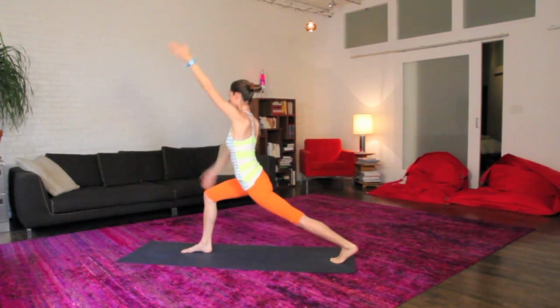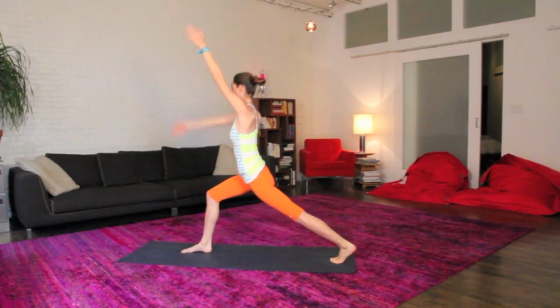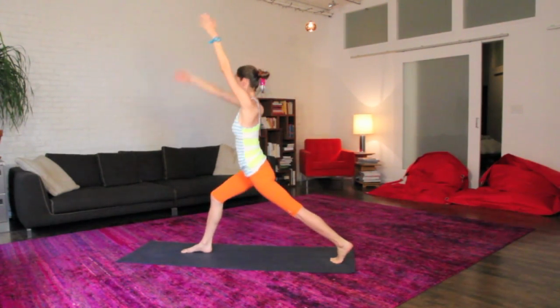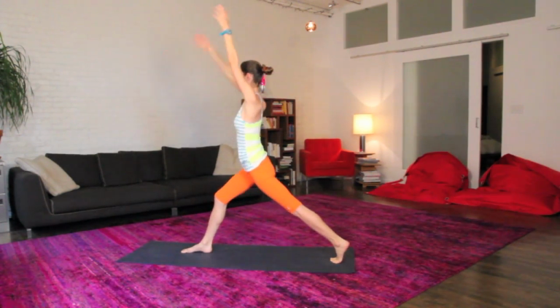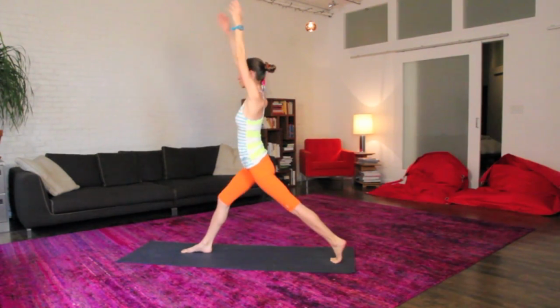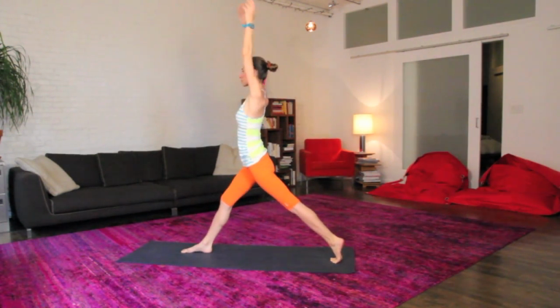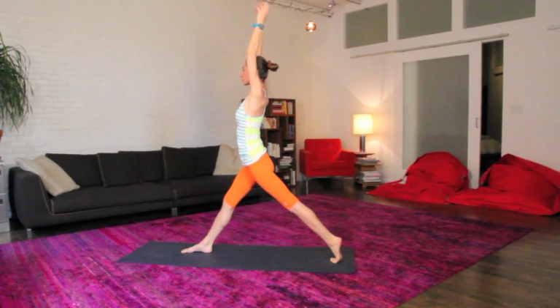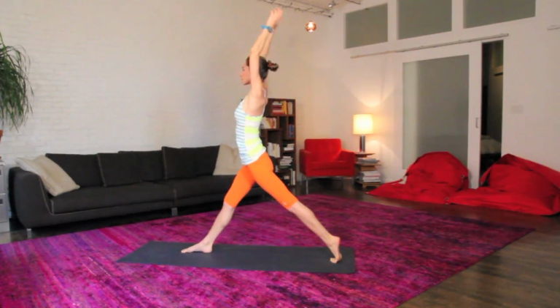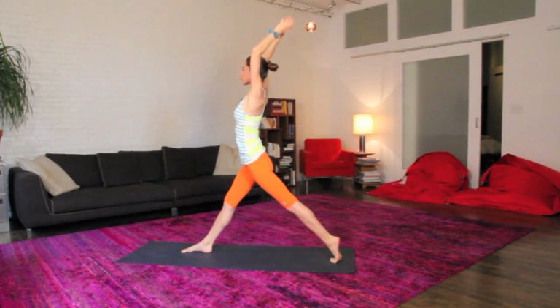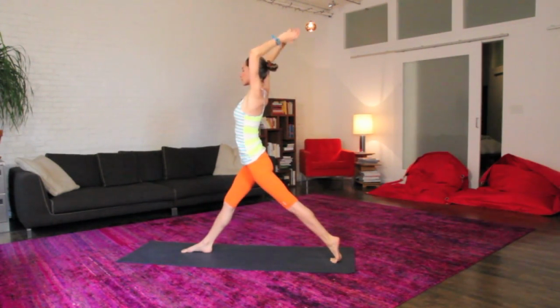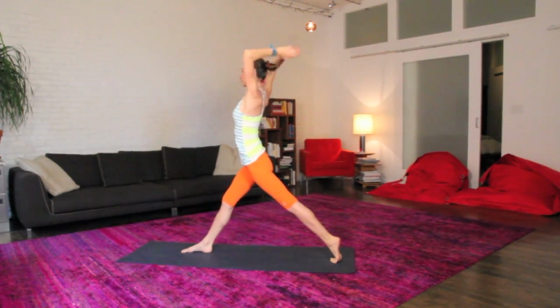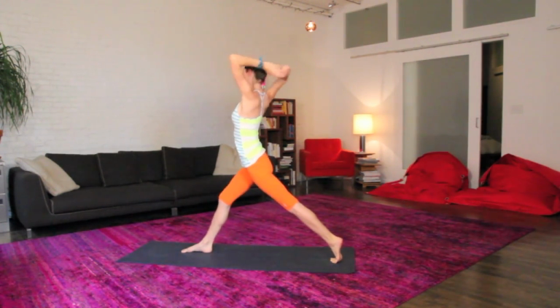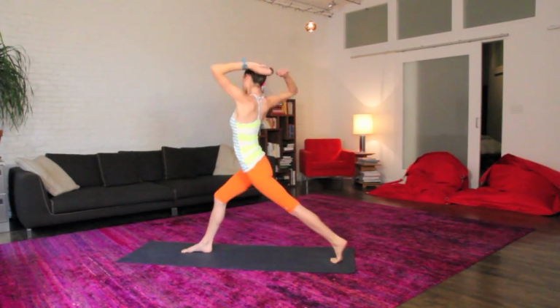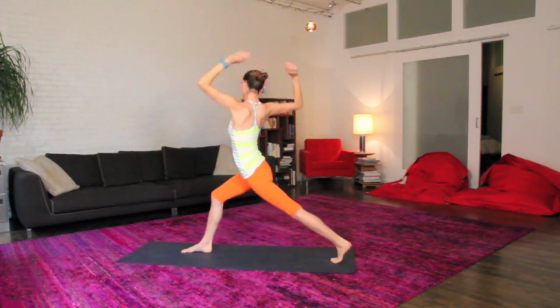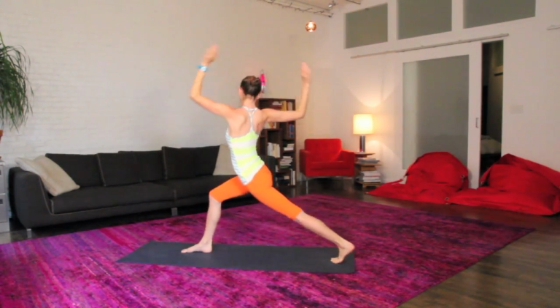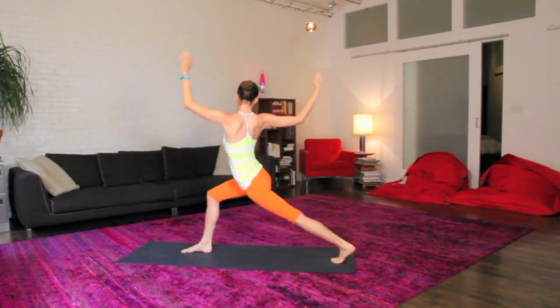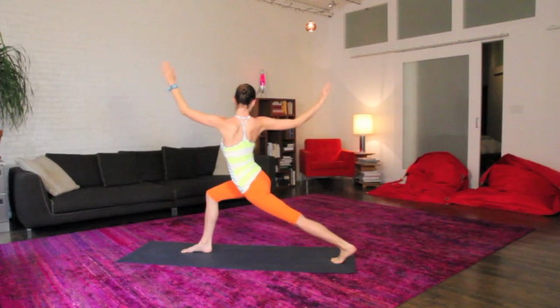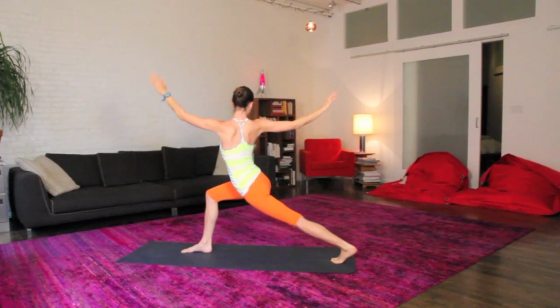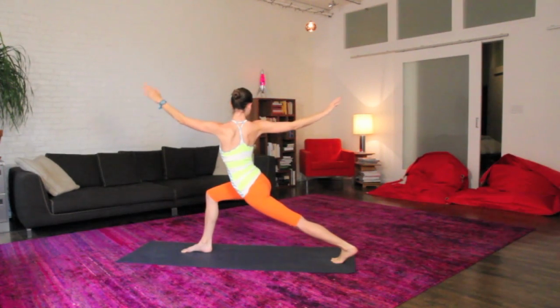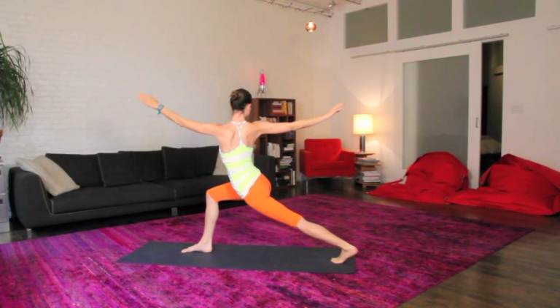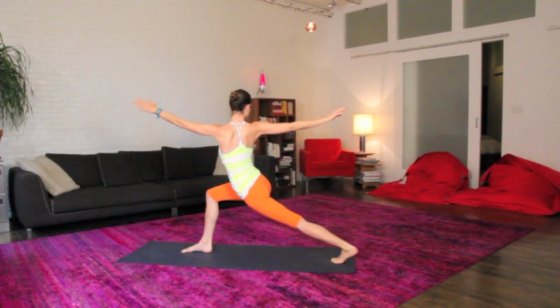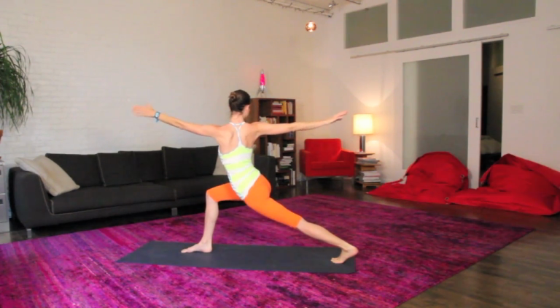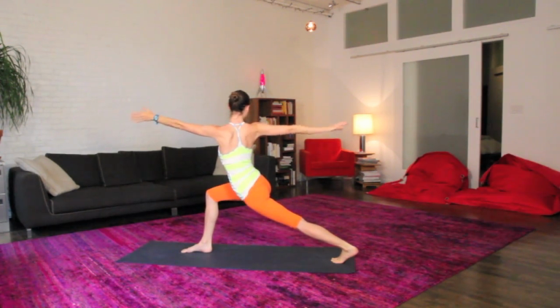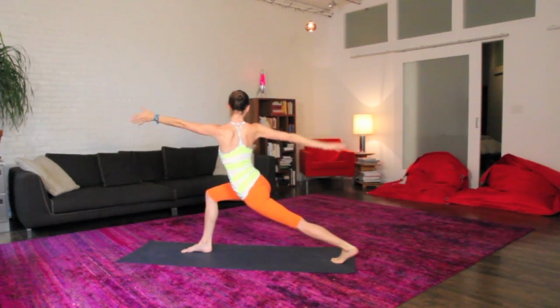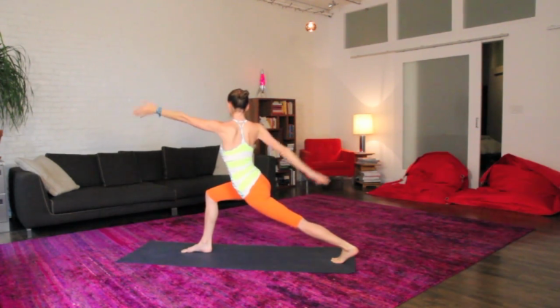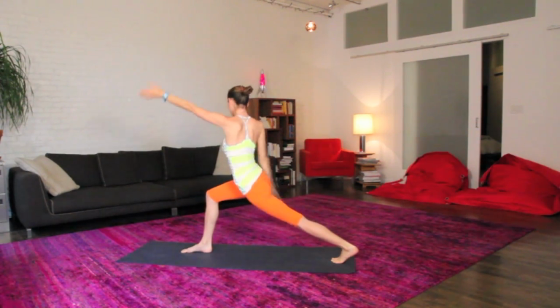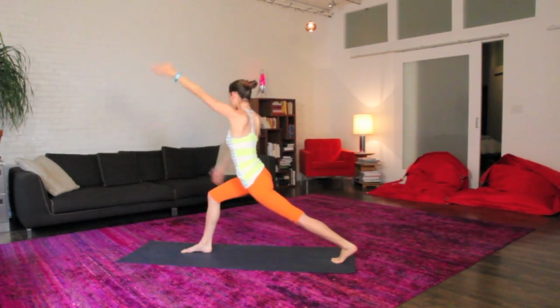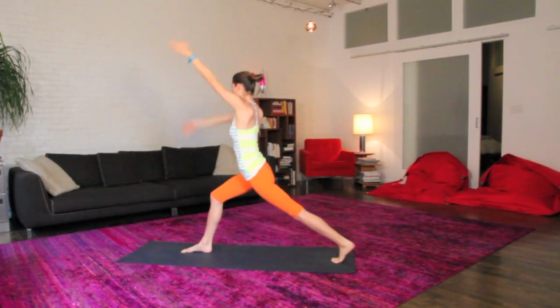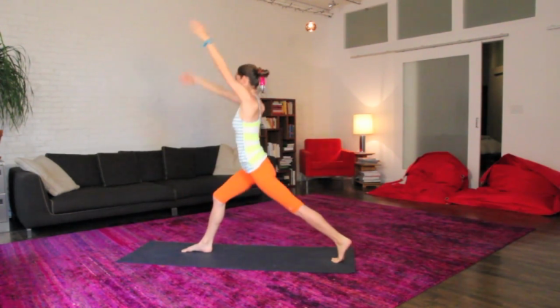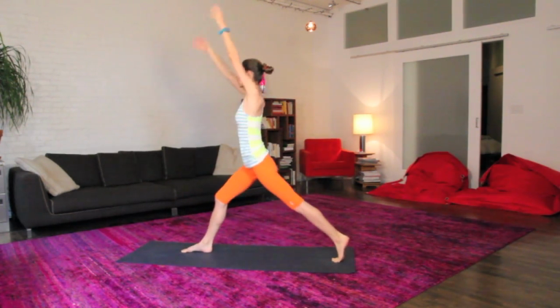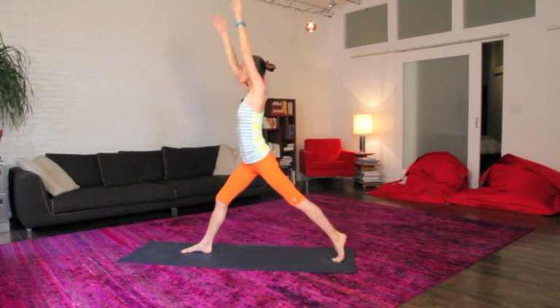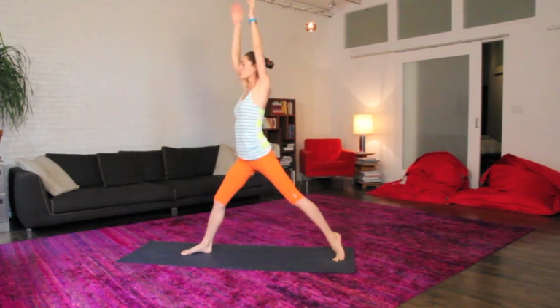Big inhale, all the way up. Last time here, easy exhale, nice twist to your right side. Big inhale, all the way up.